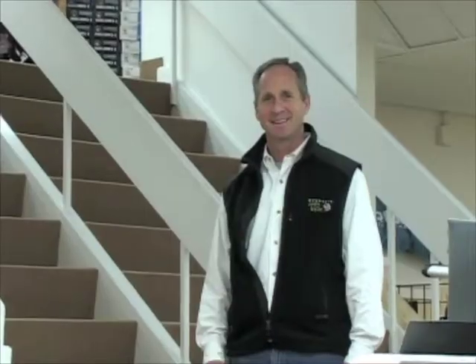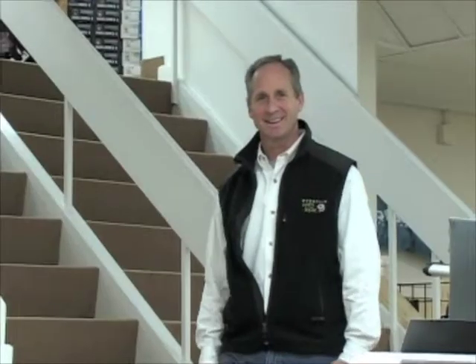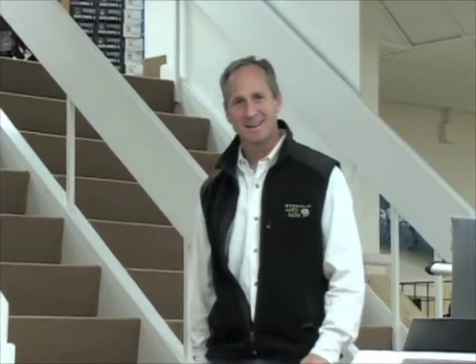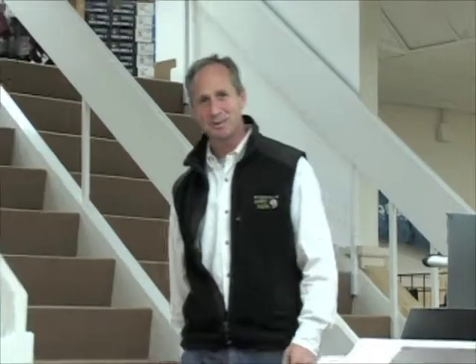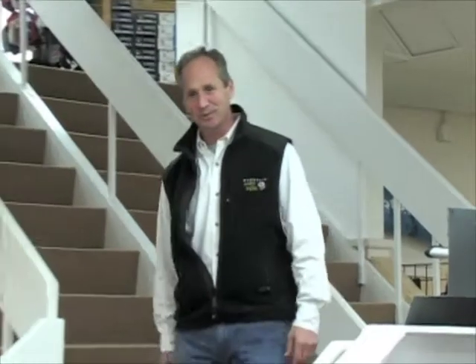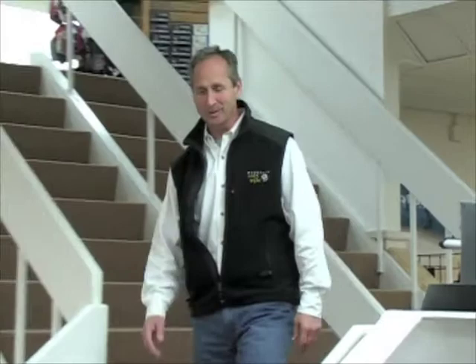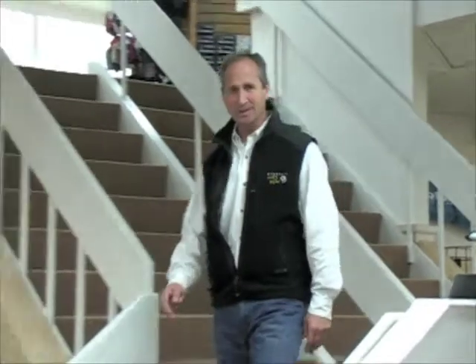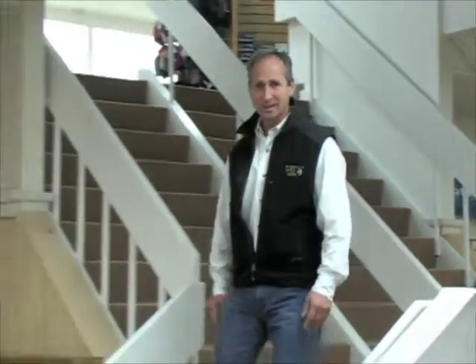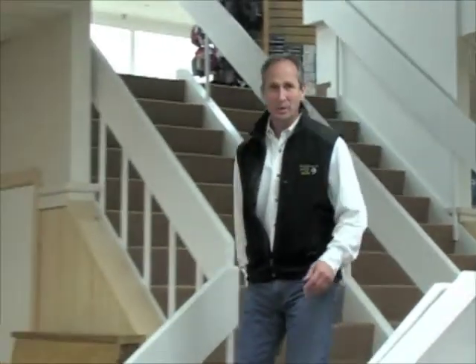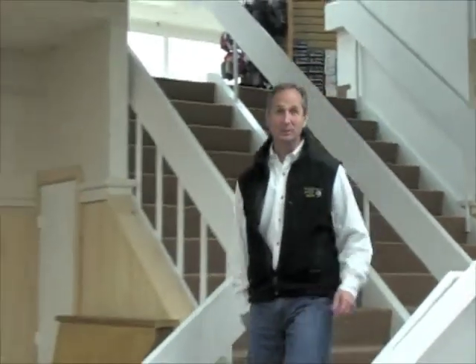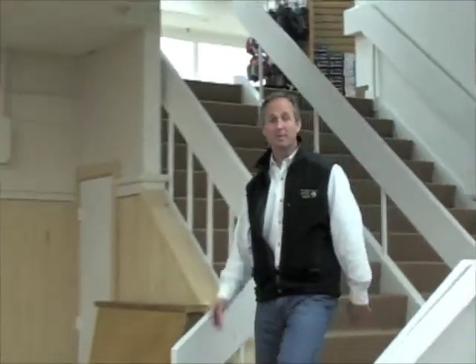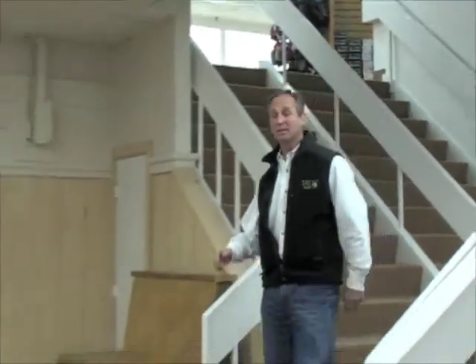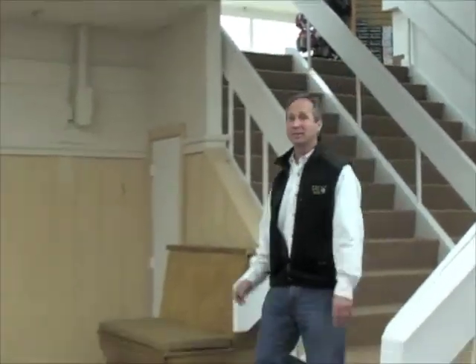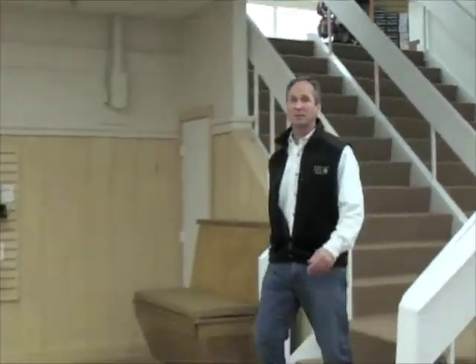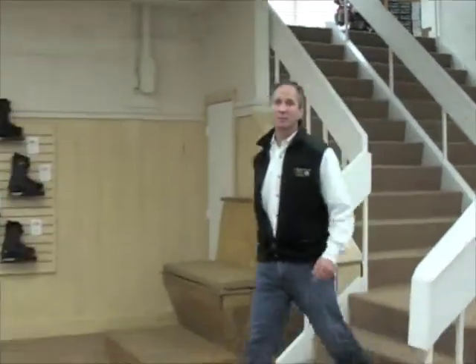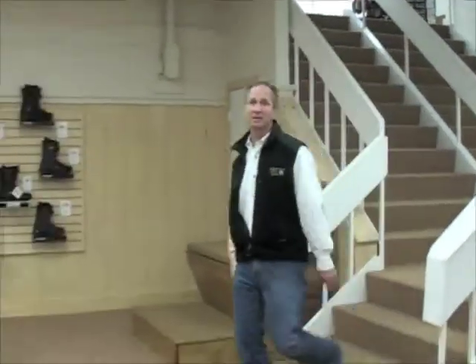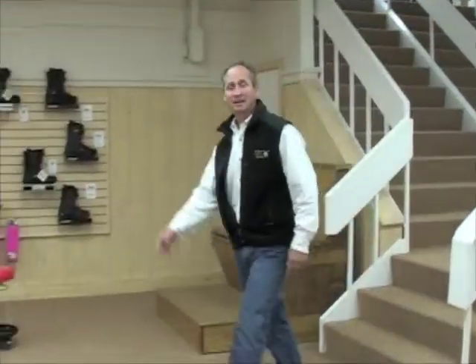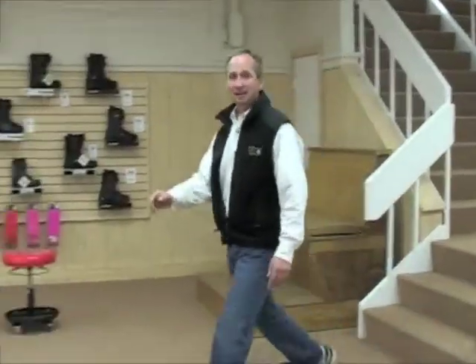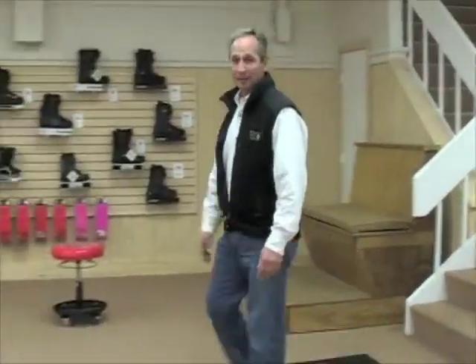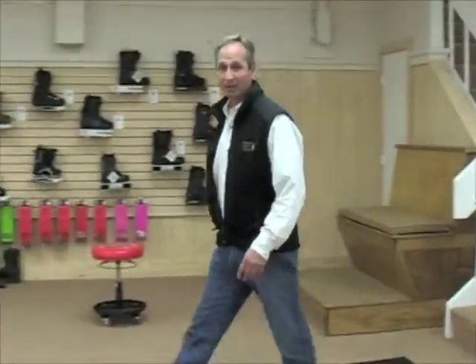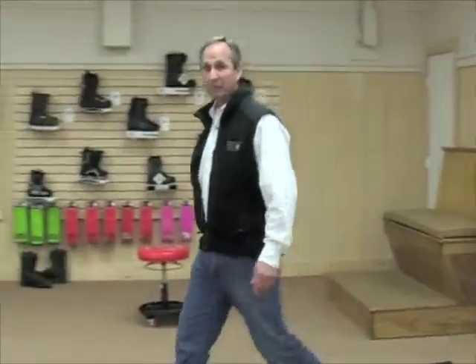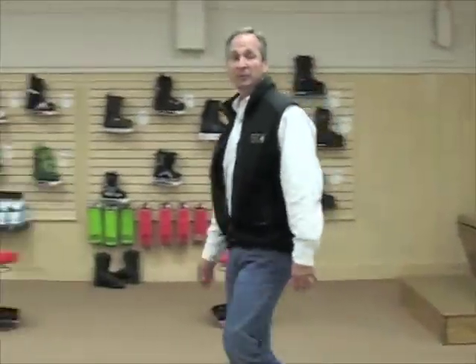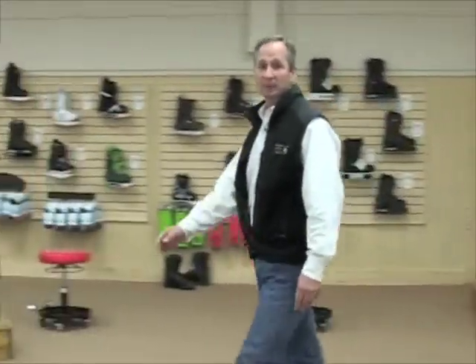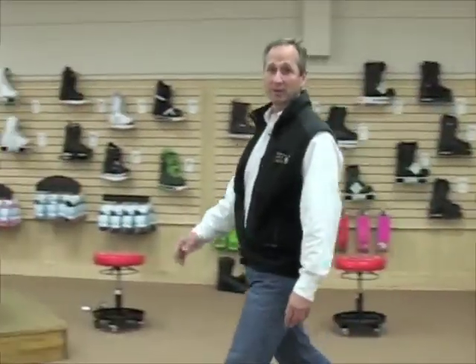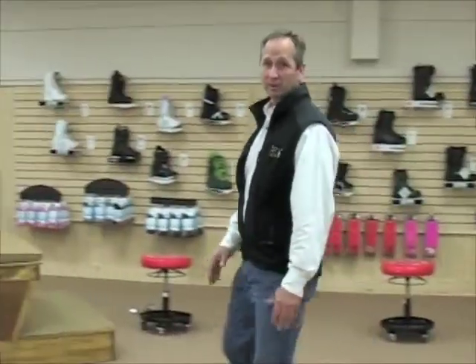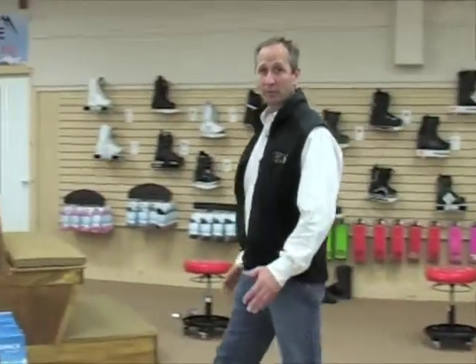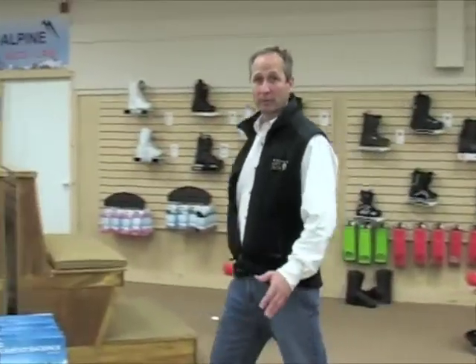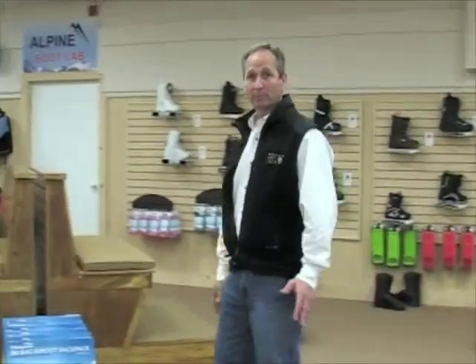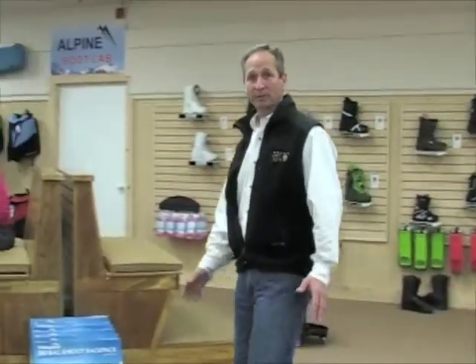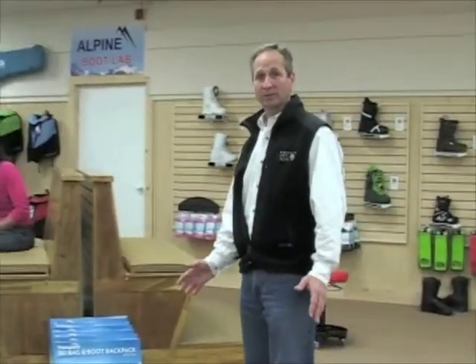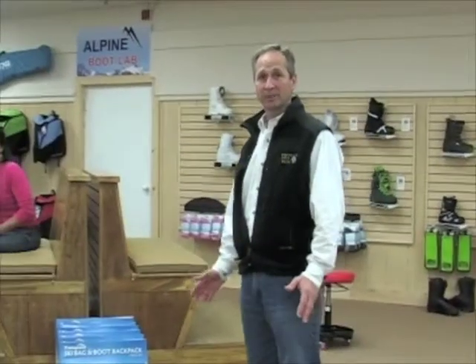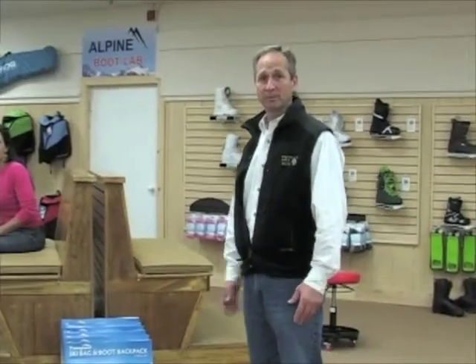Hi, I'm Rick Seary. Welcome to Alpine Ski and Snowboard. I want to give you a few tips on what to look for when you're purchasing a ski boot.